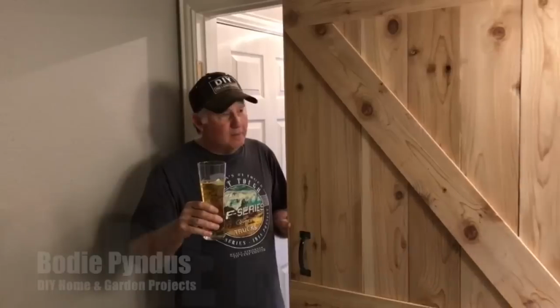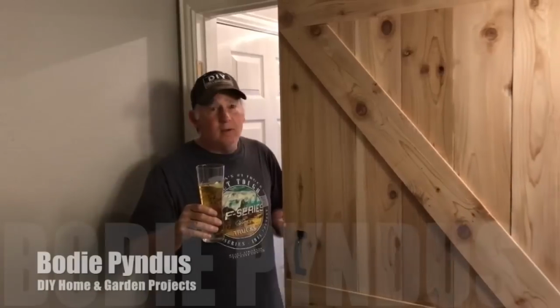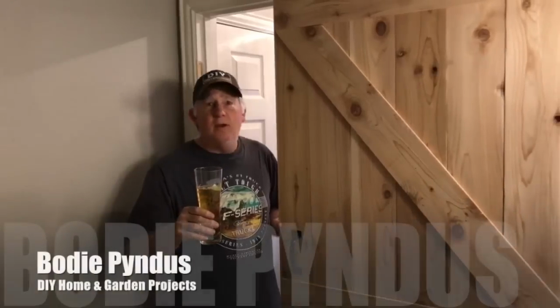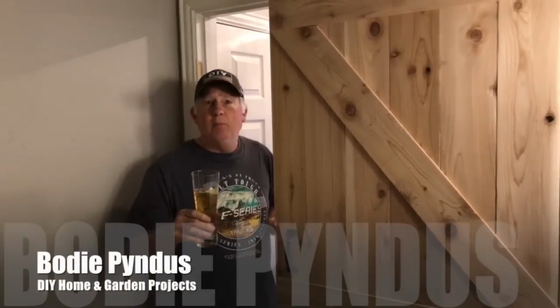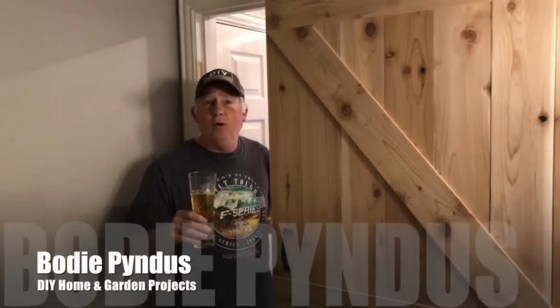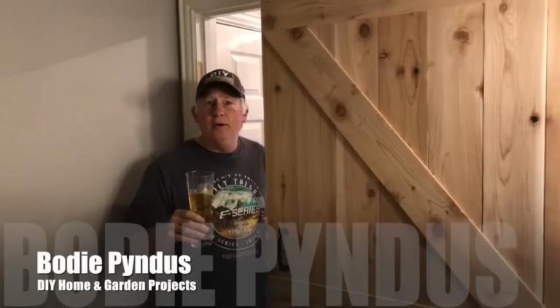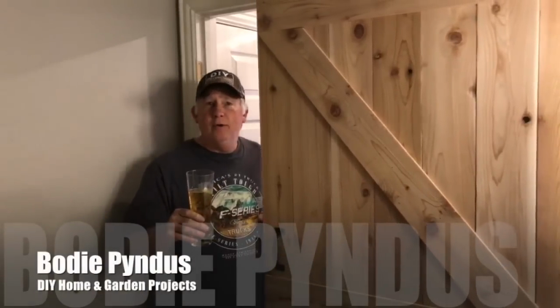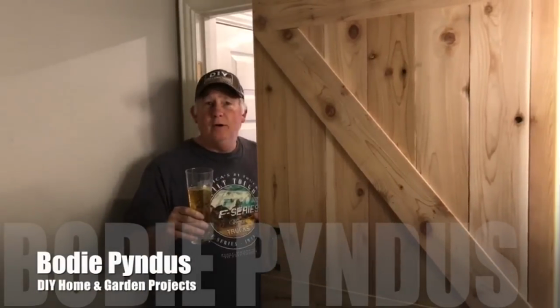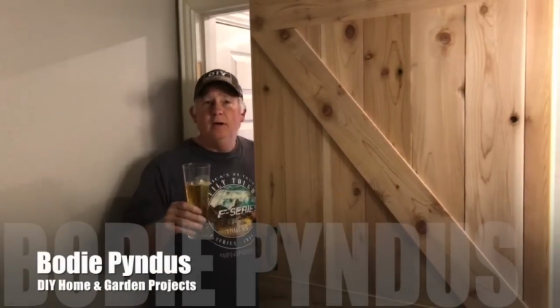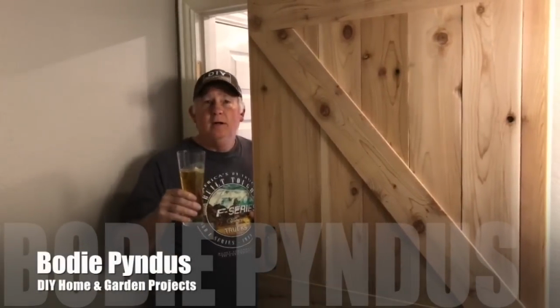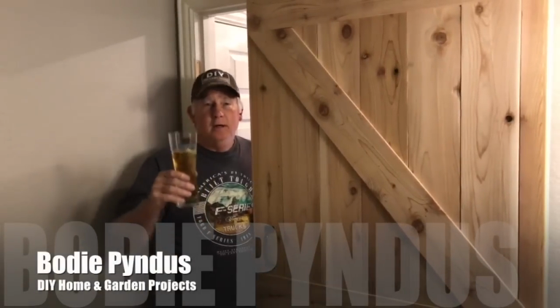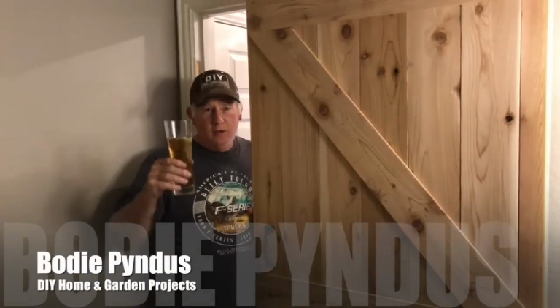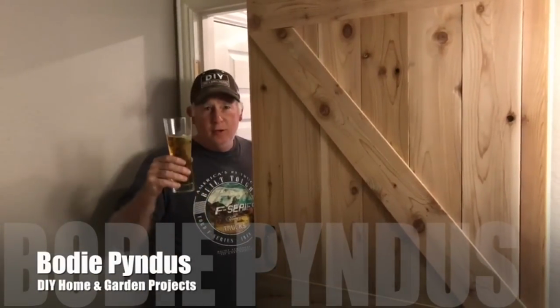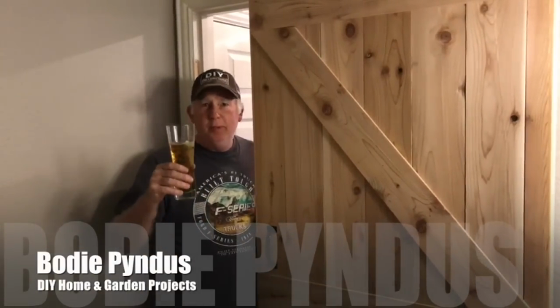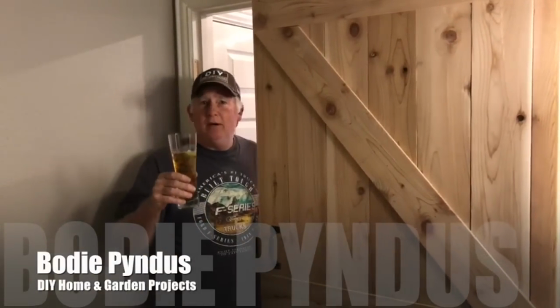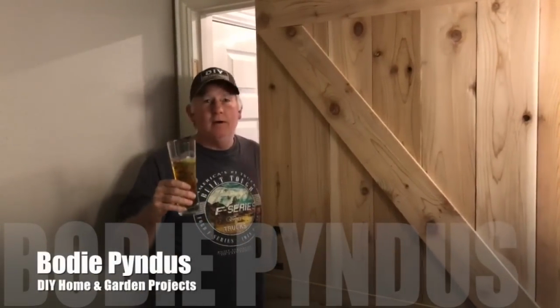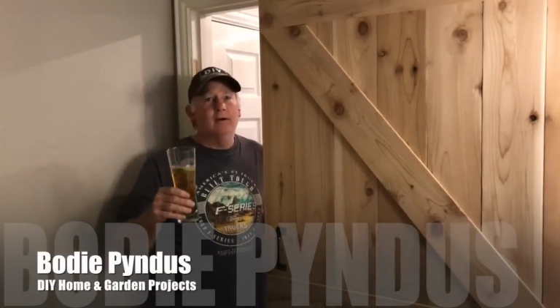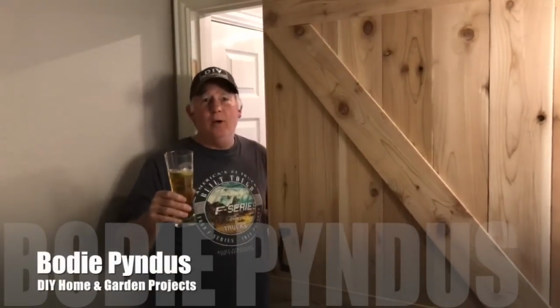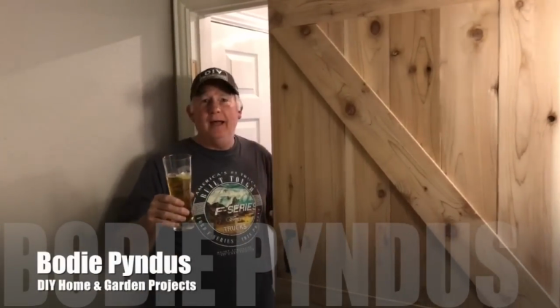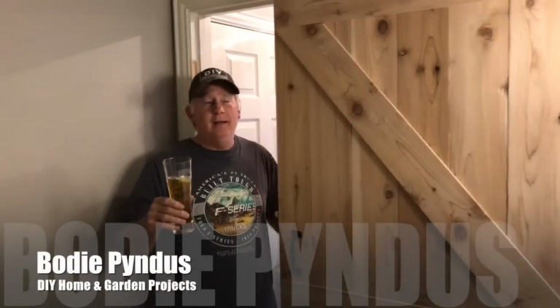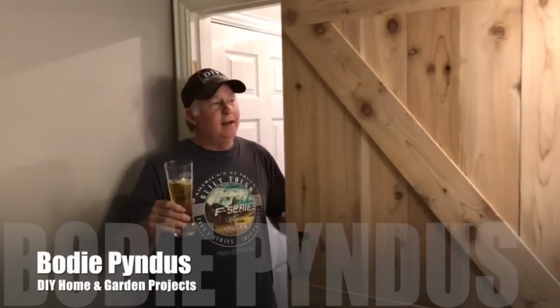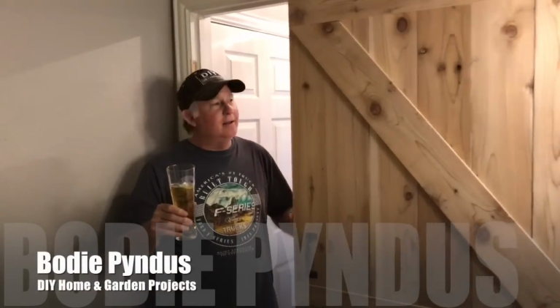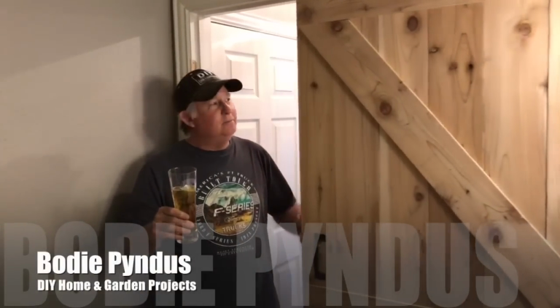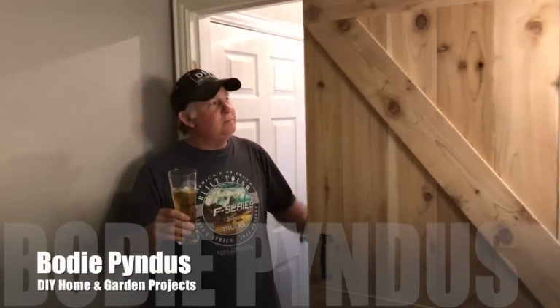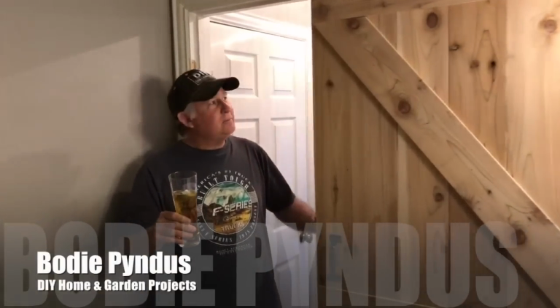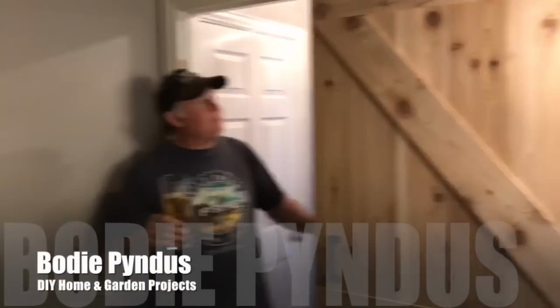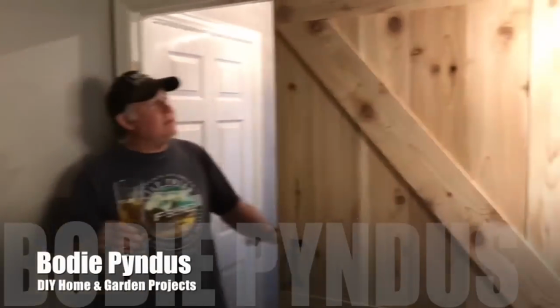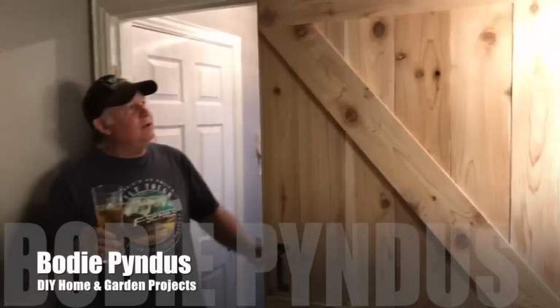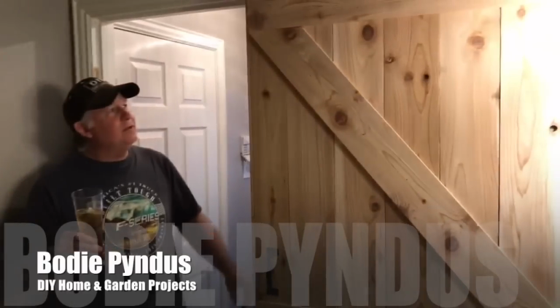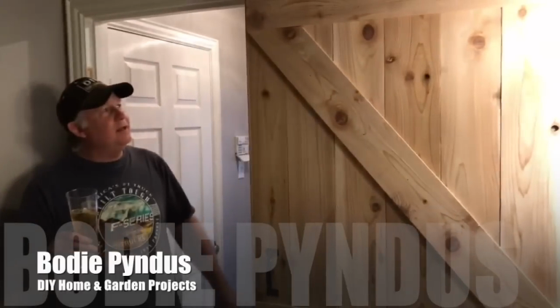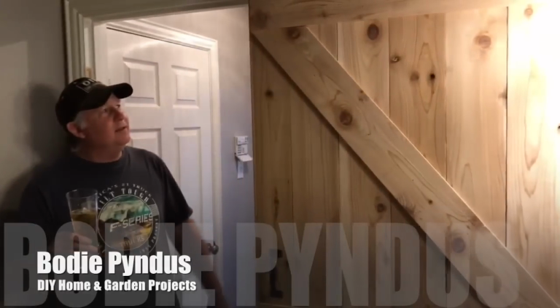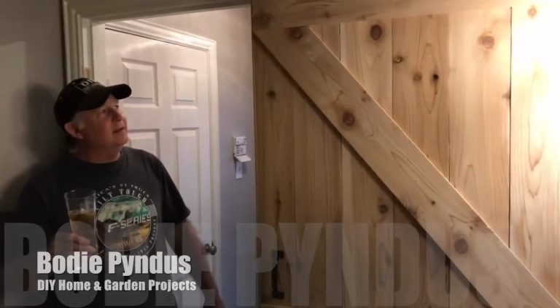Barn door, good beer, go hand in hand. Look at that thing.